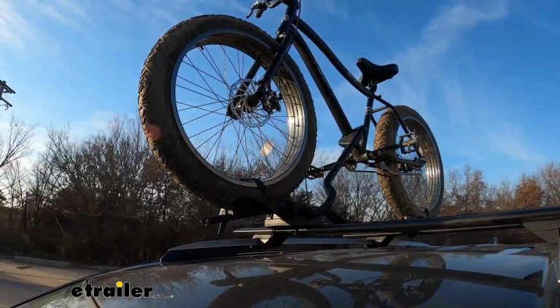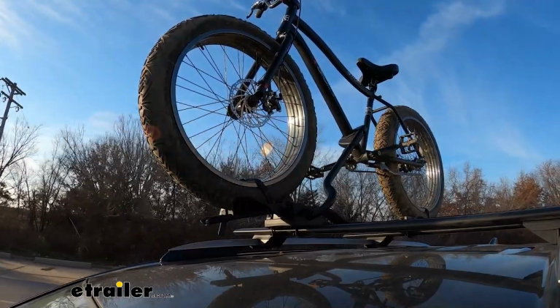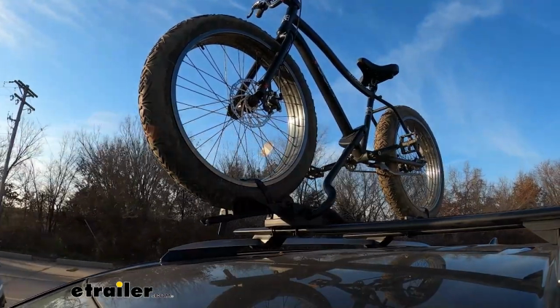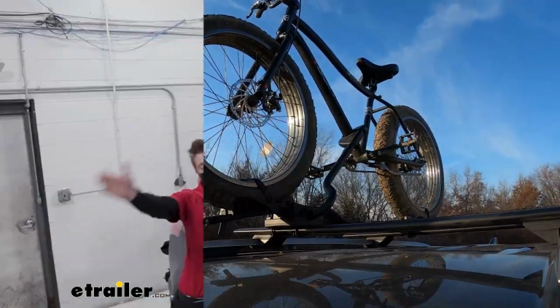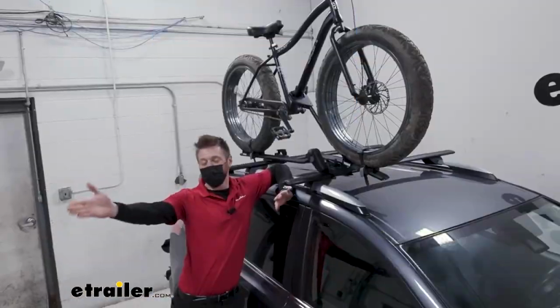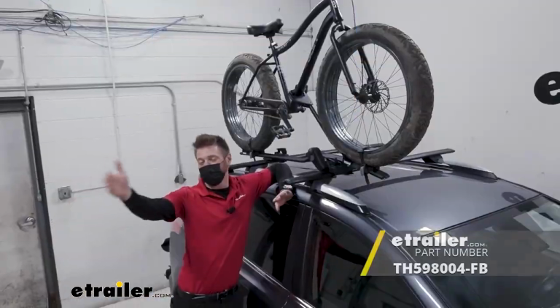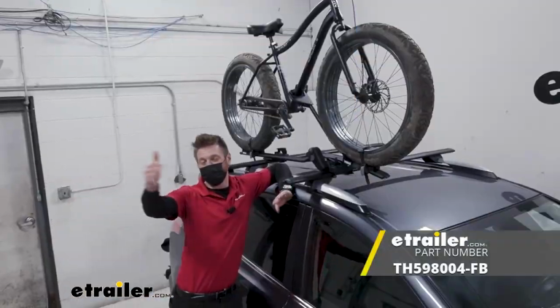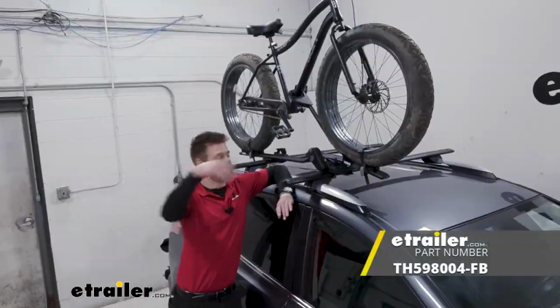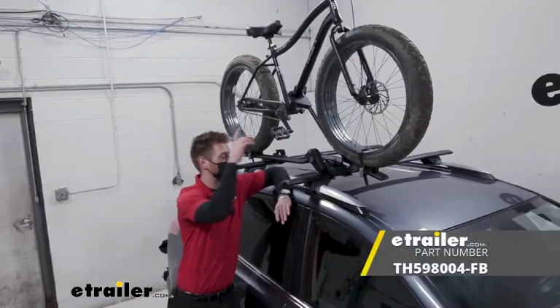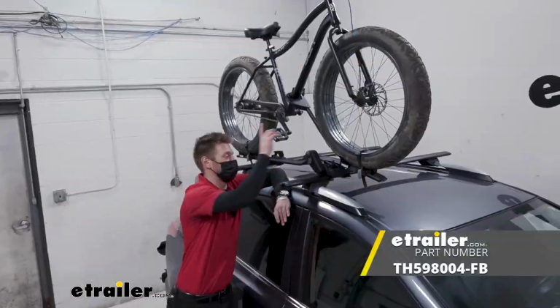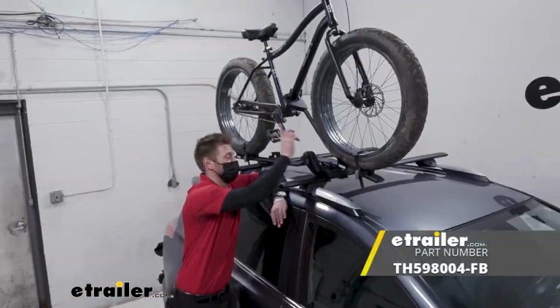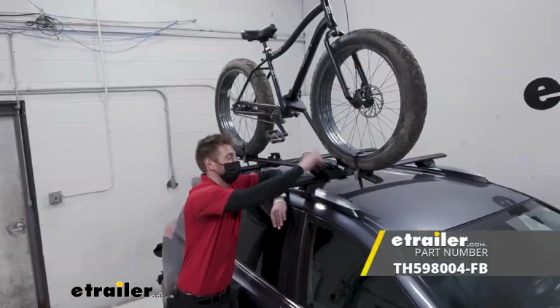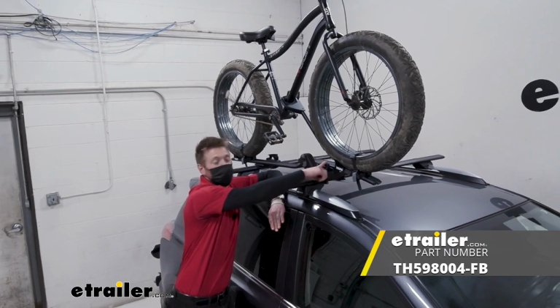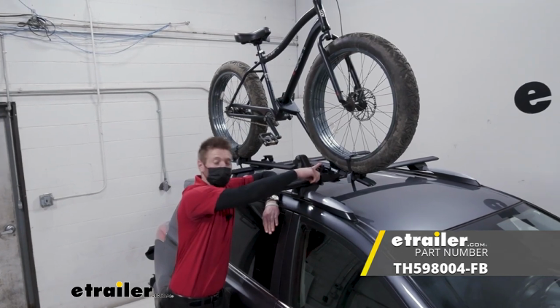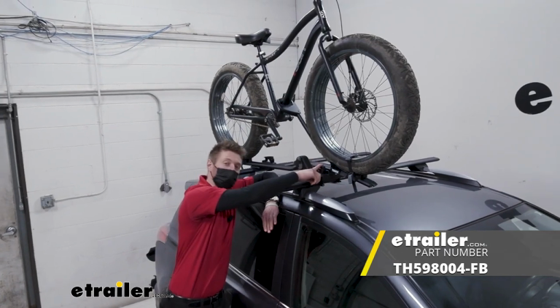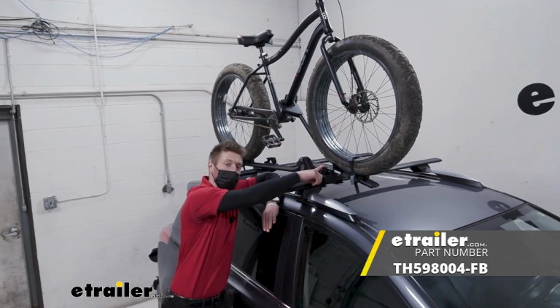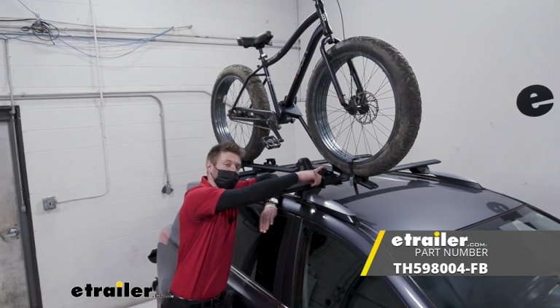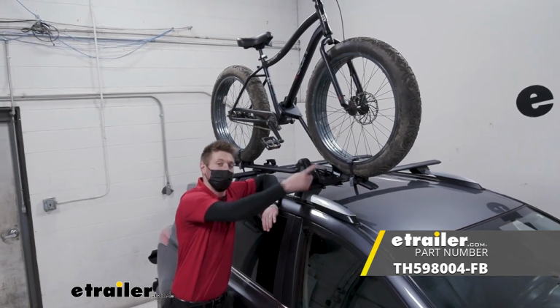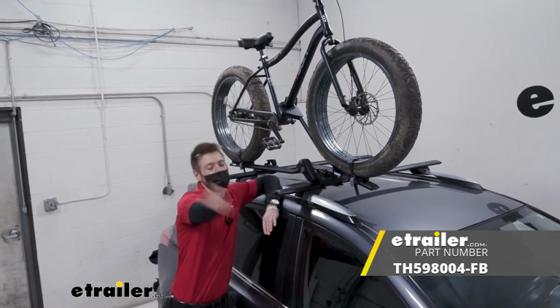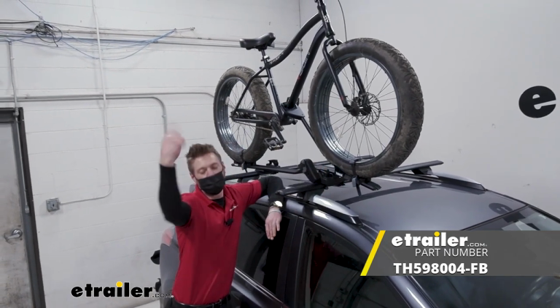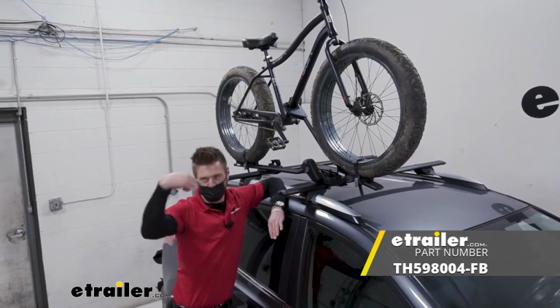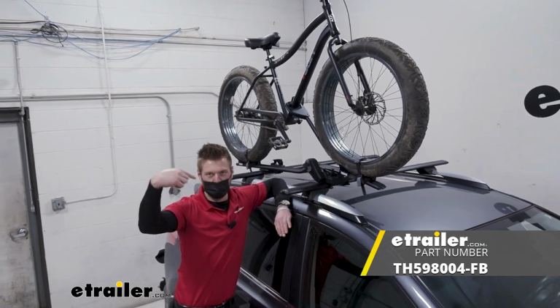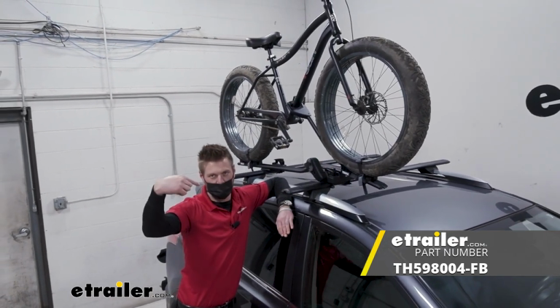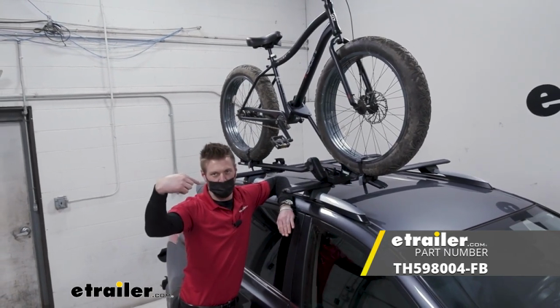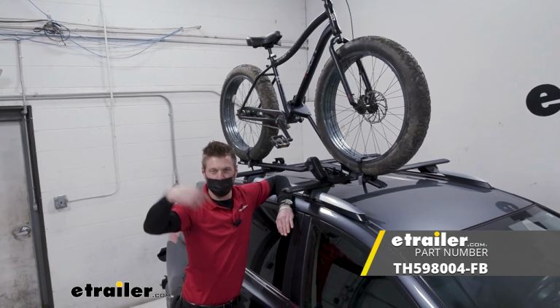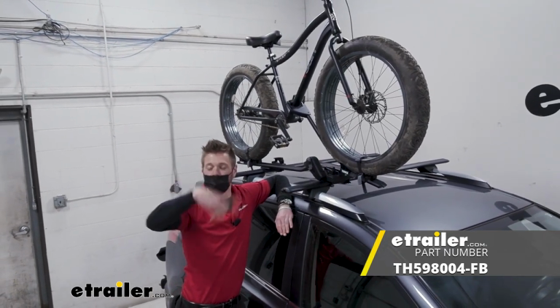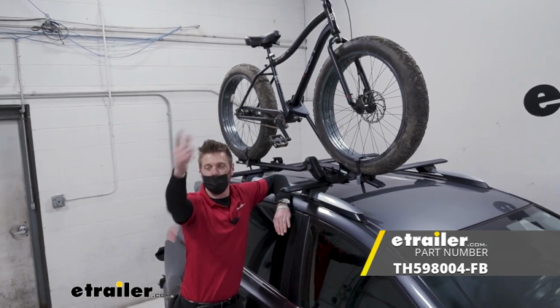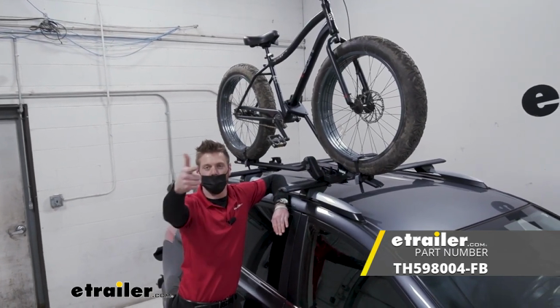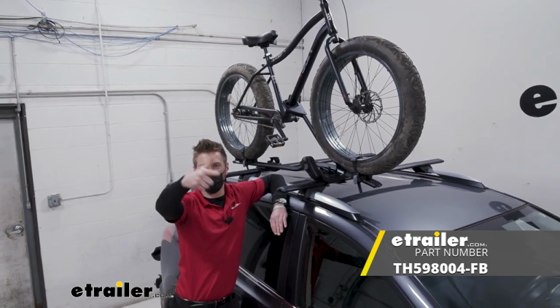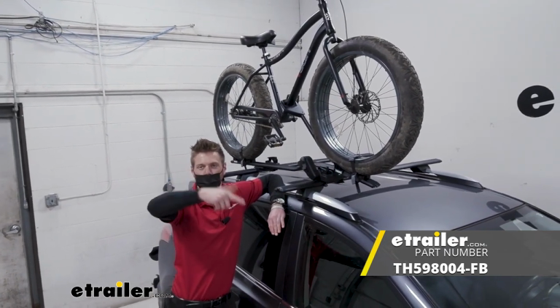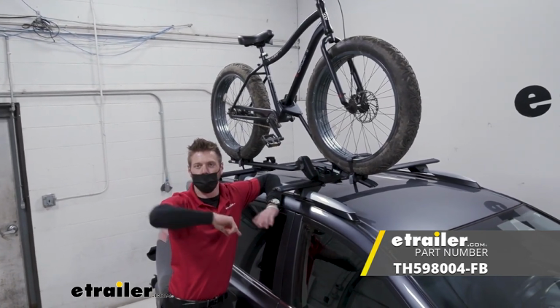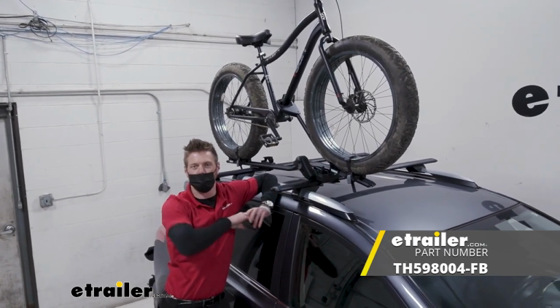And that's all there is to know about the Thule ProRide XT. I'm Adam with E-Trailer — thank you for watching.